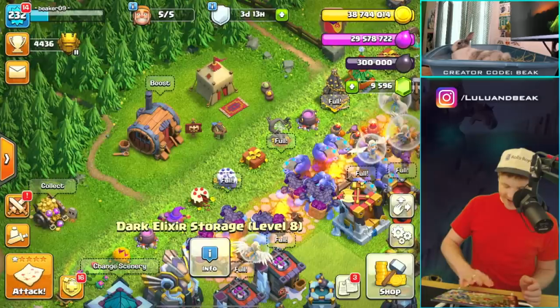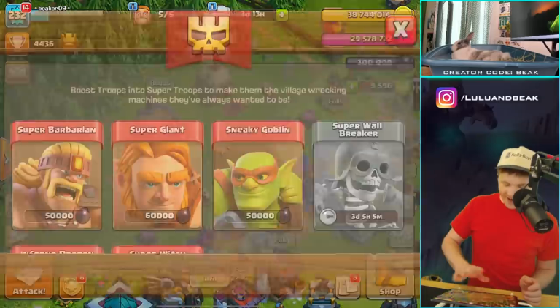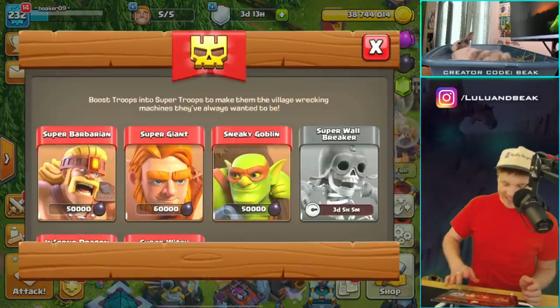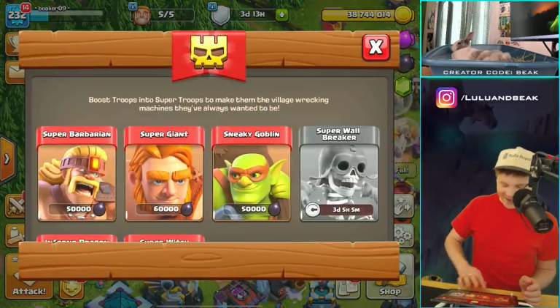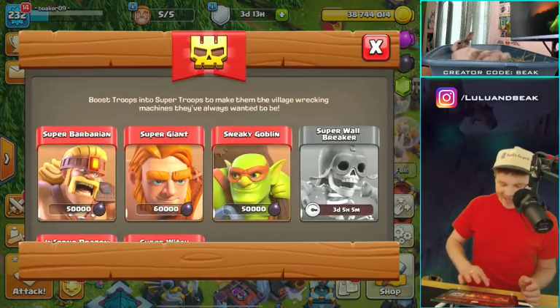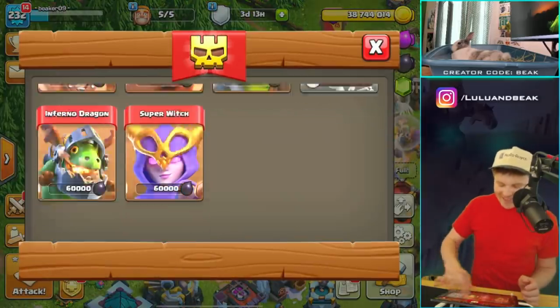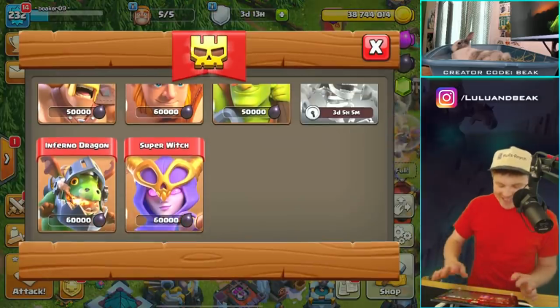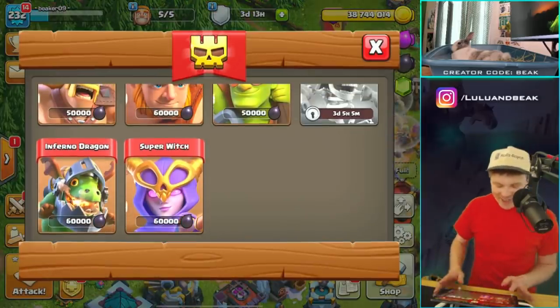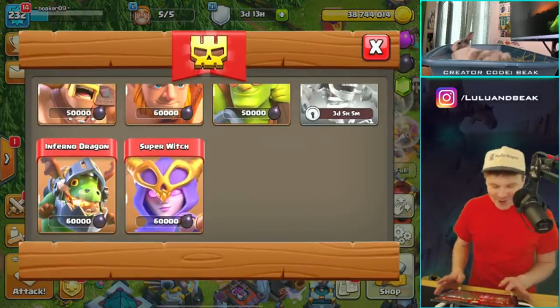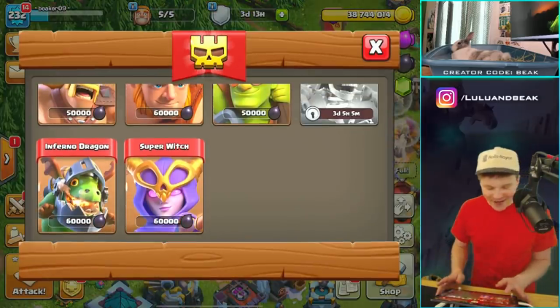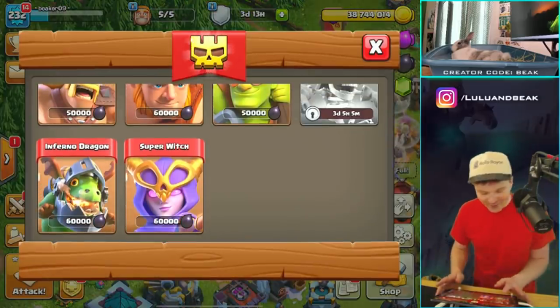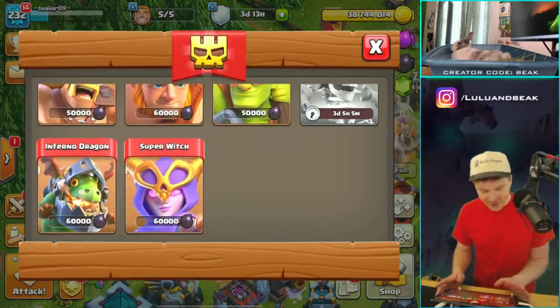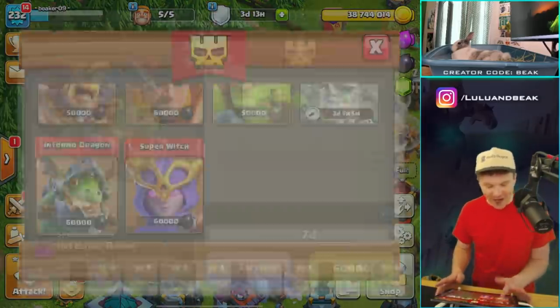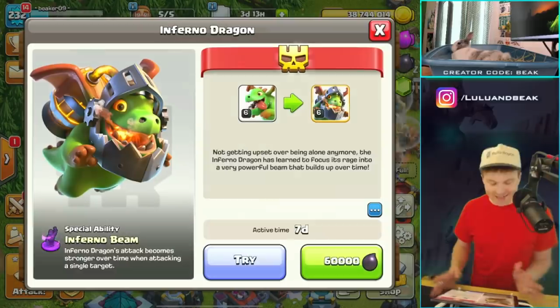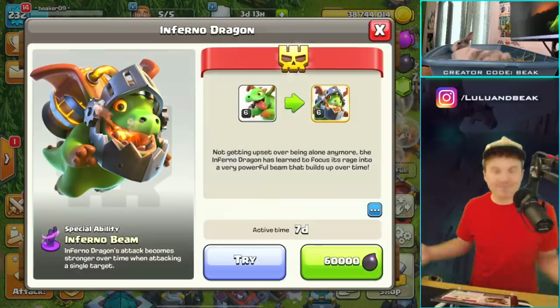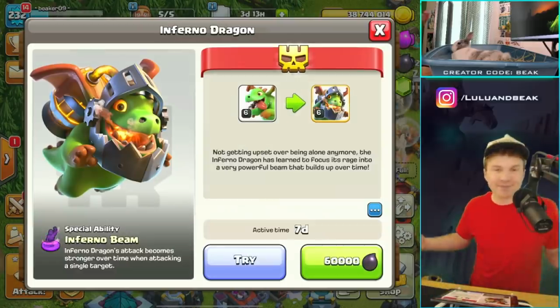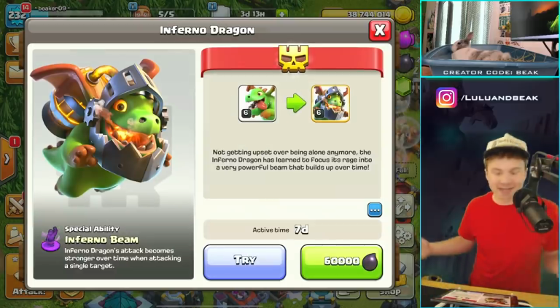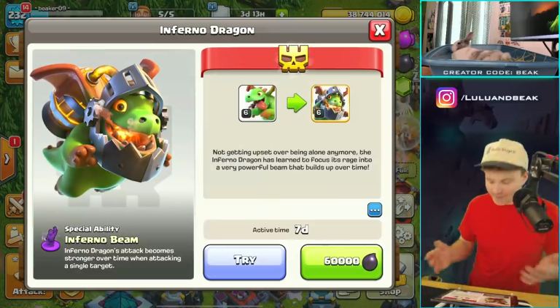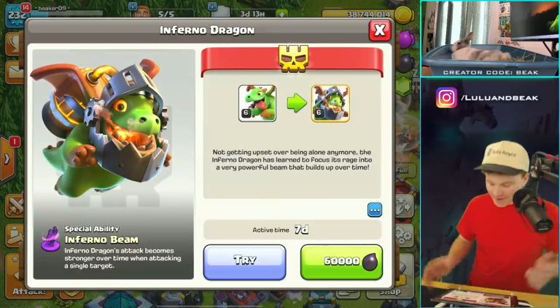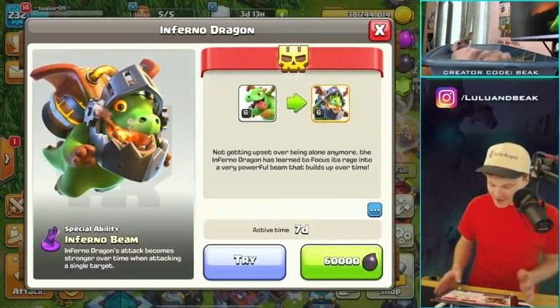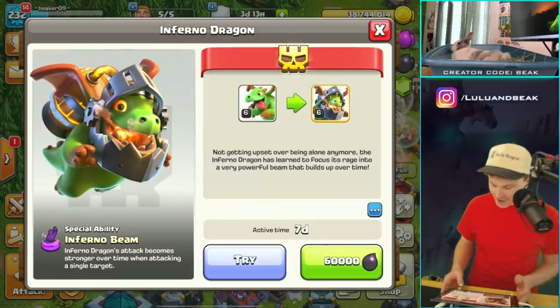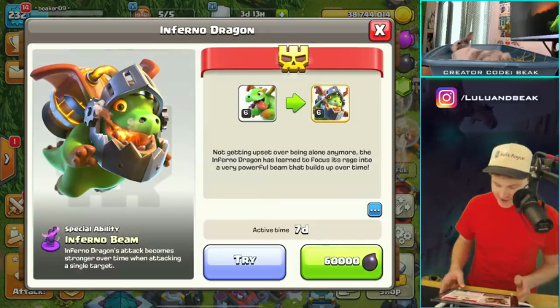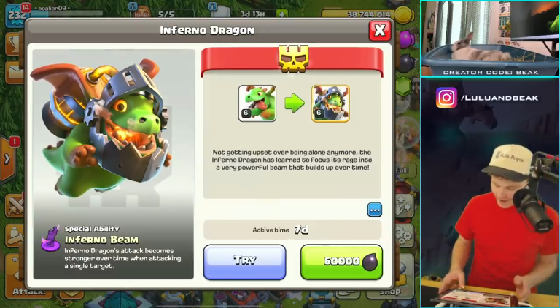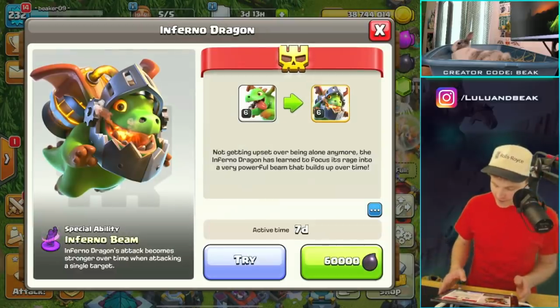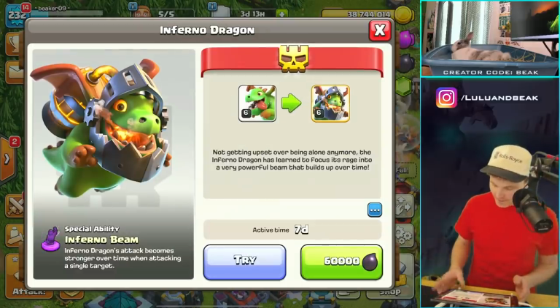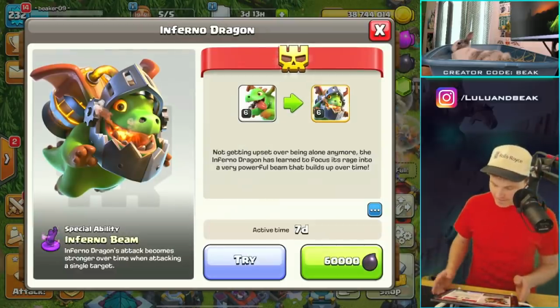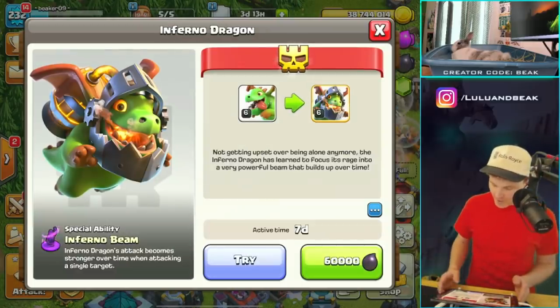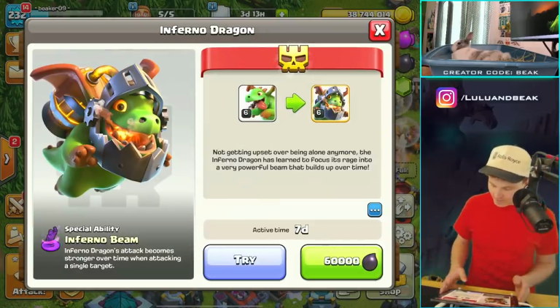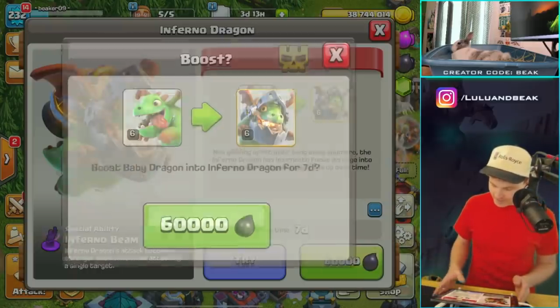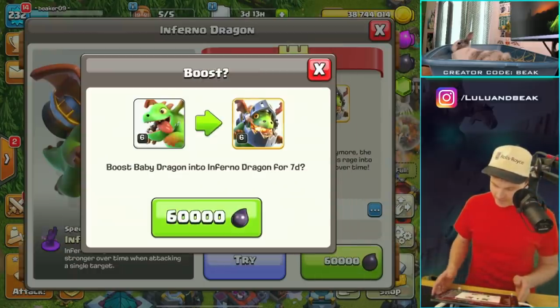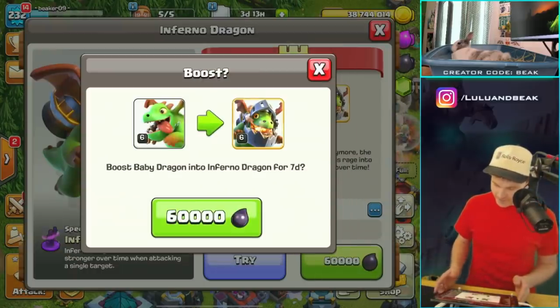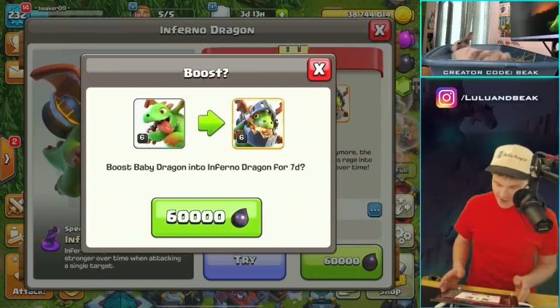My clan mate said to do the inferno dragon — let's get it! This thing's going to be sick. Boom, done.